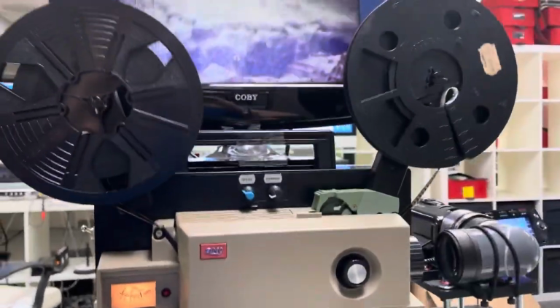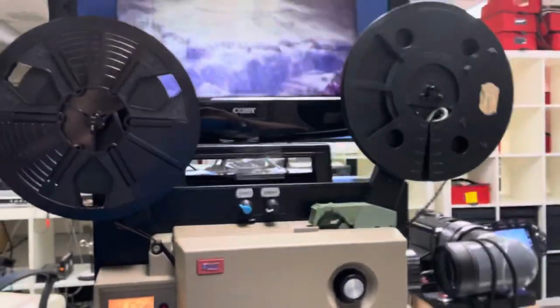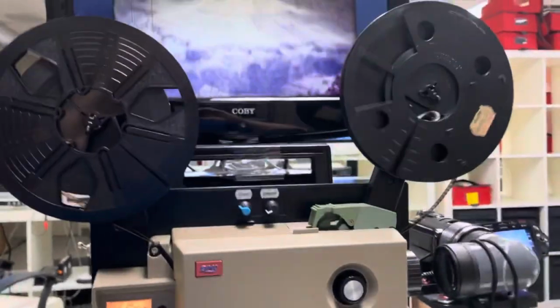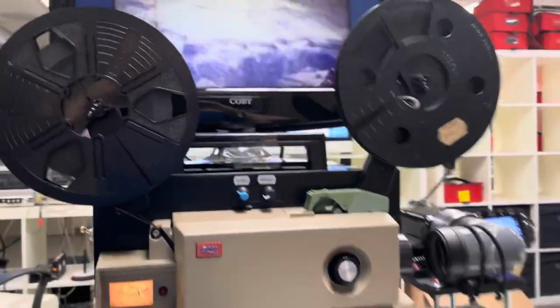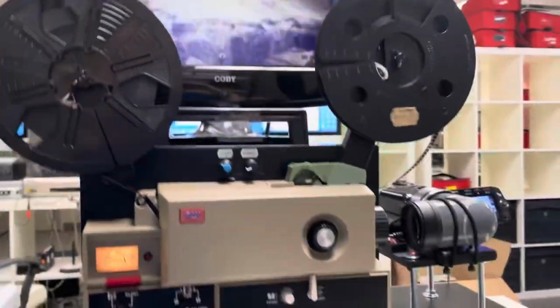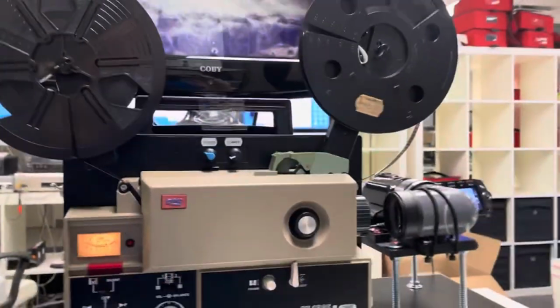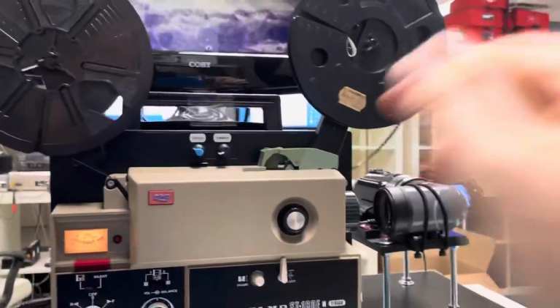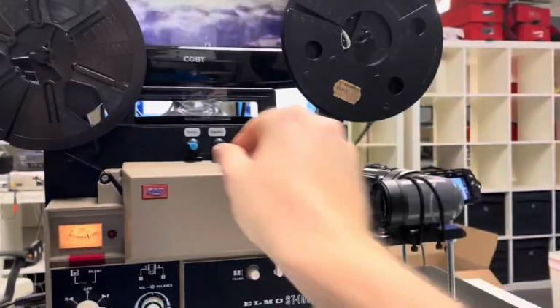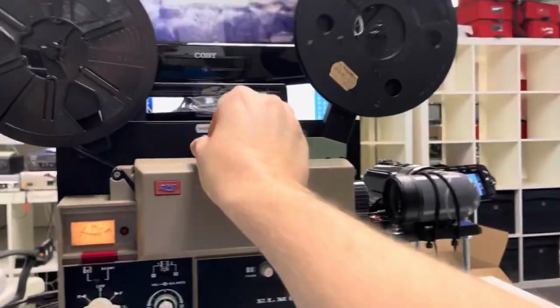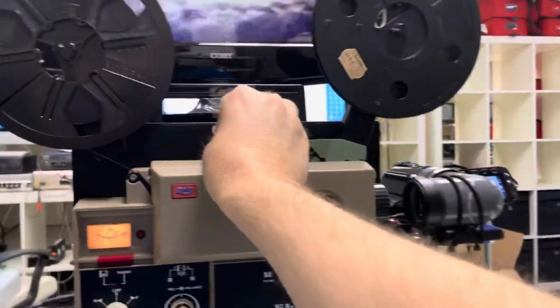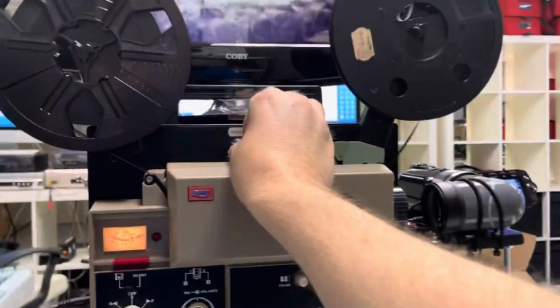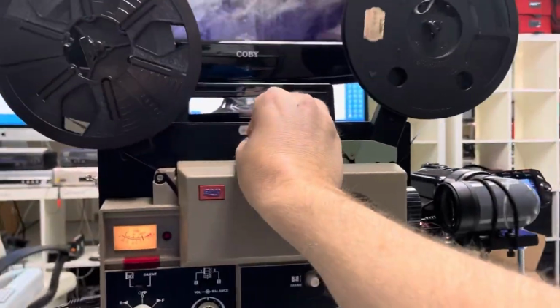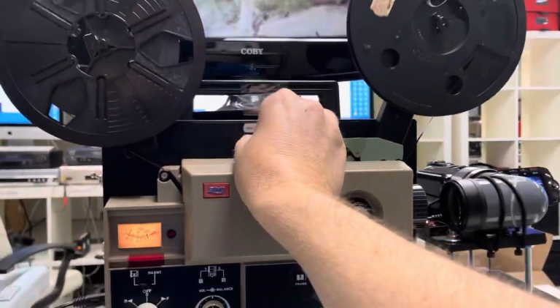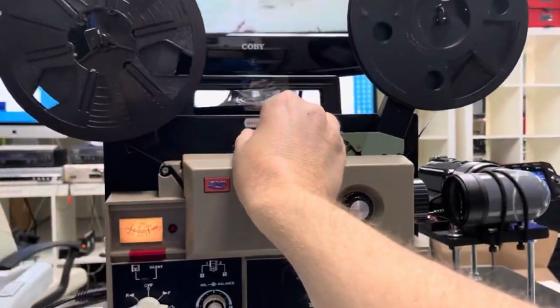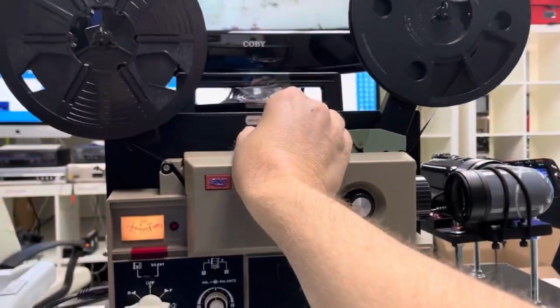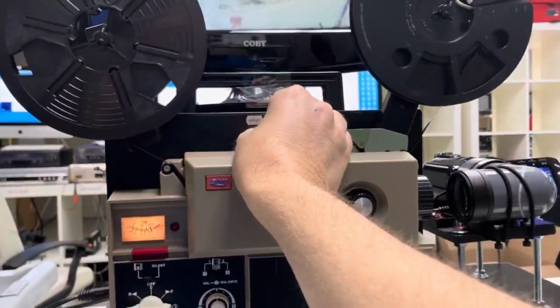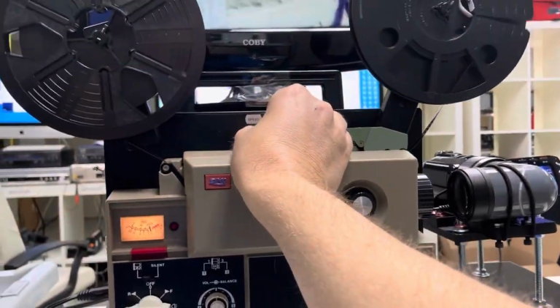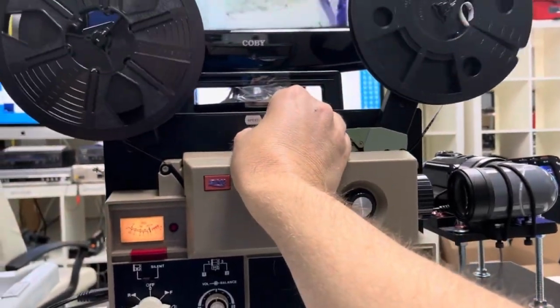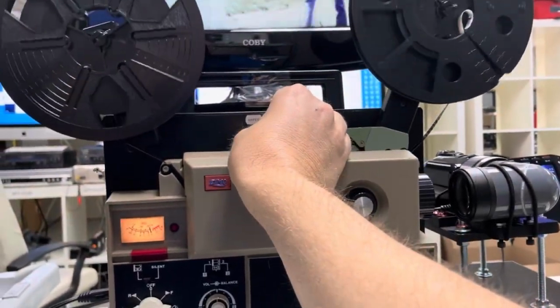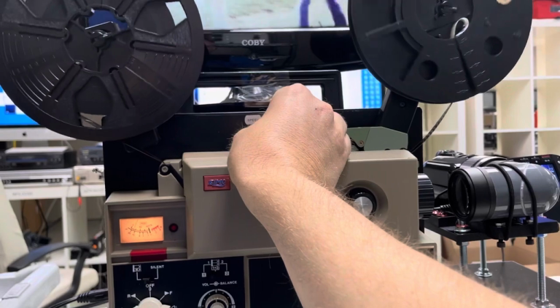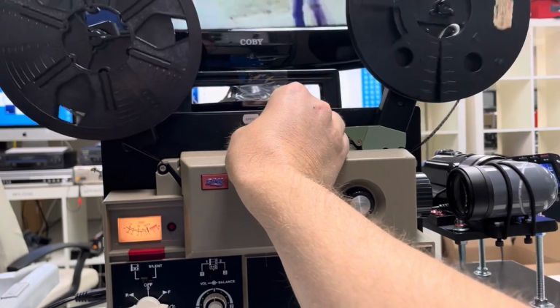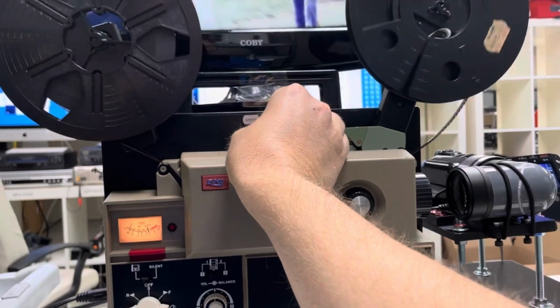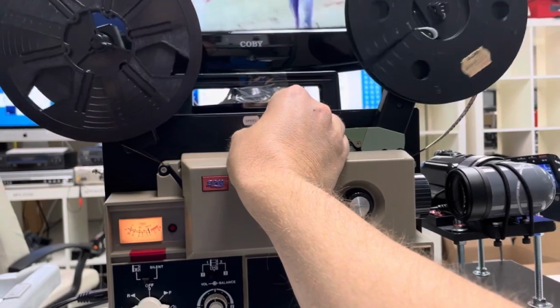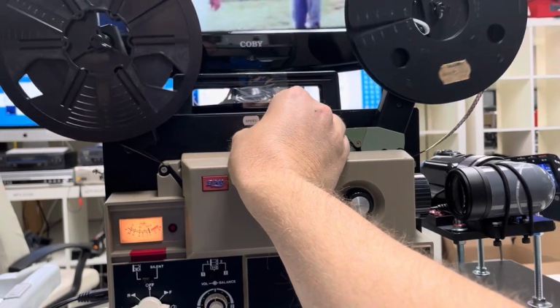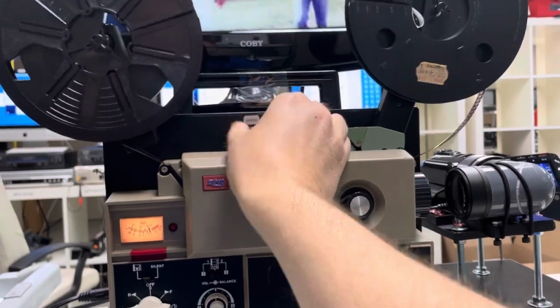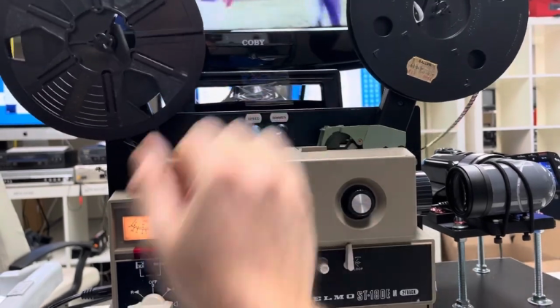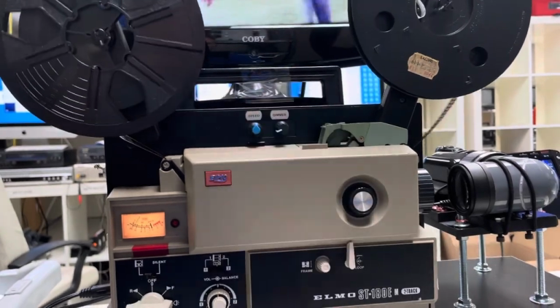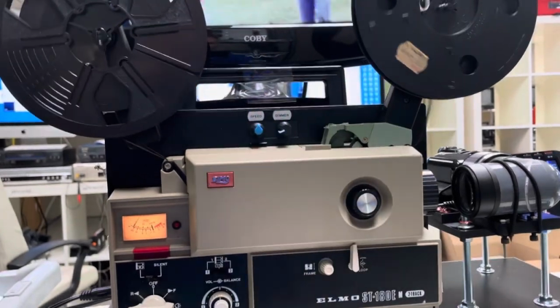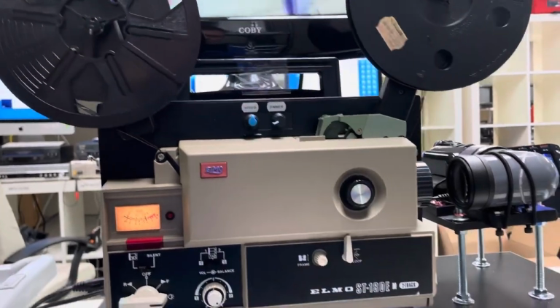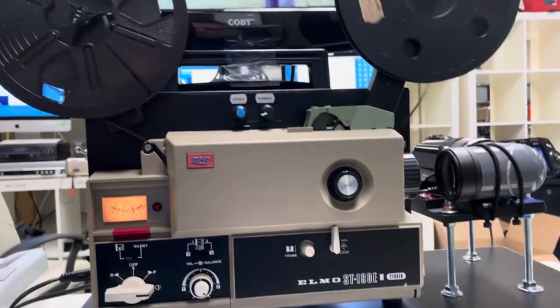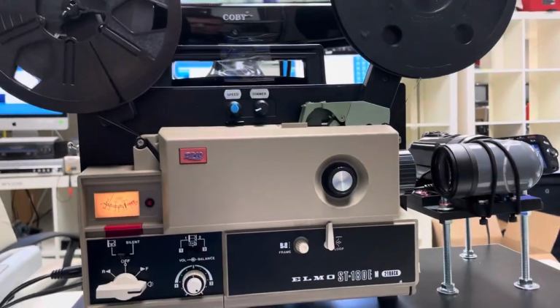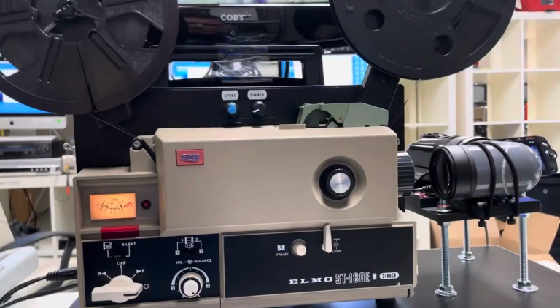So please advise on what I need to do to figure out why this speed control isn't working.